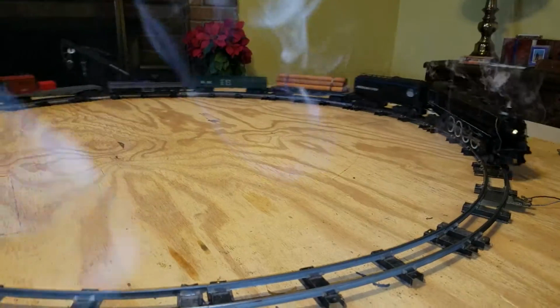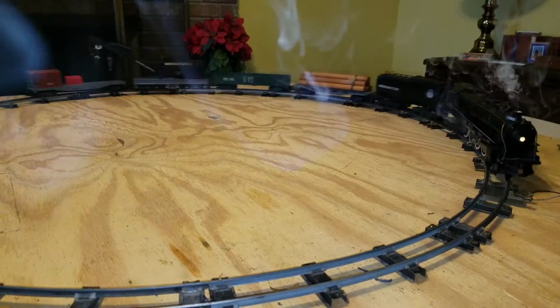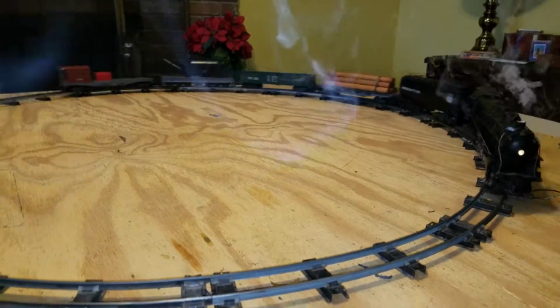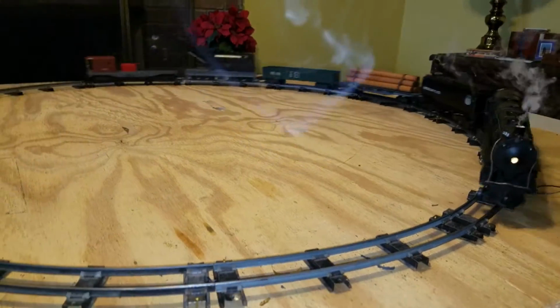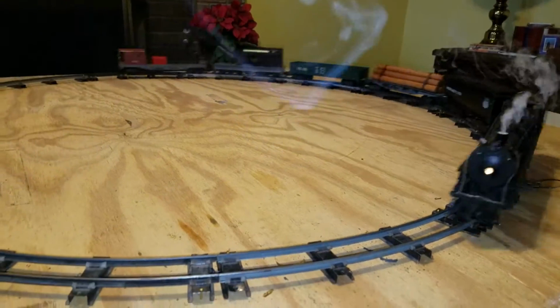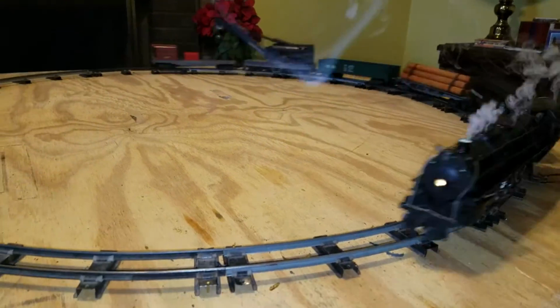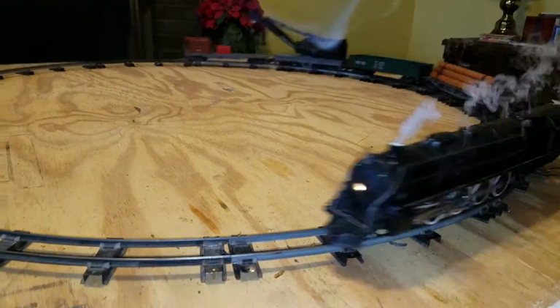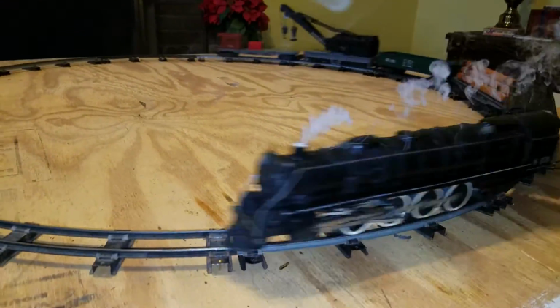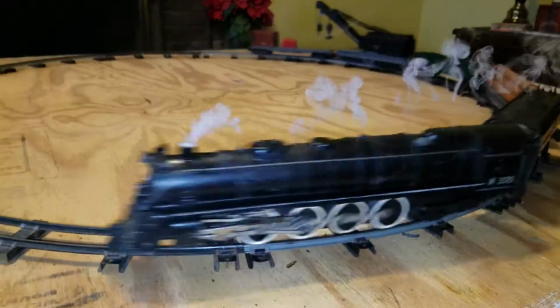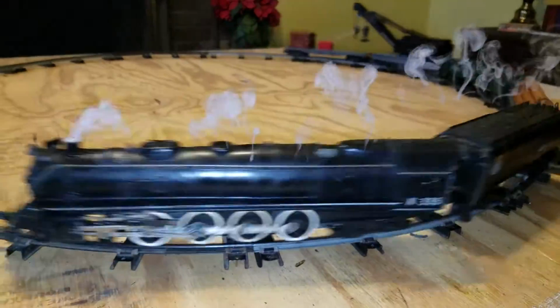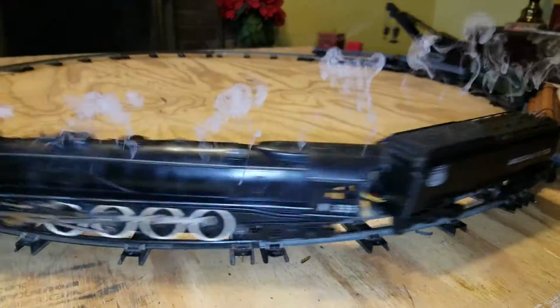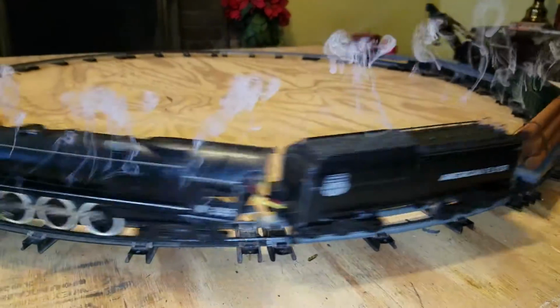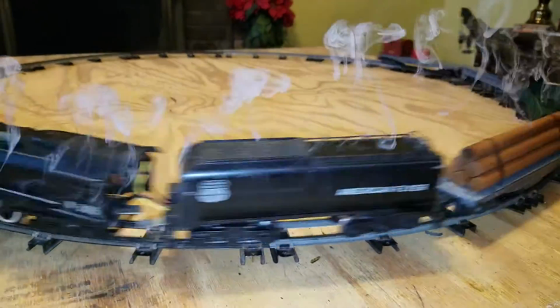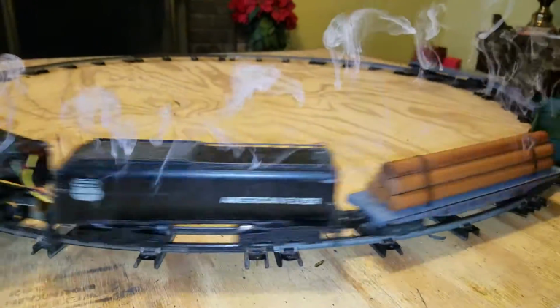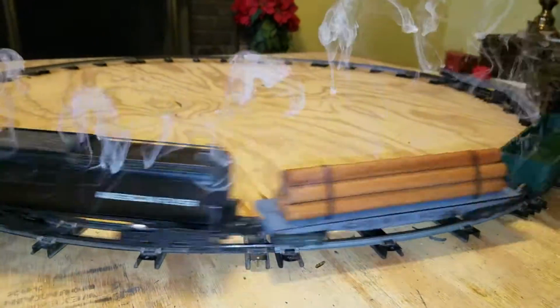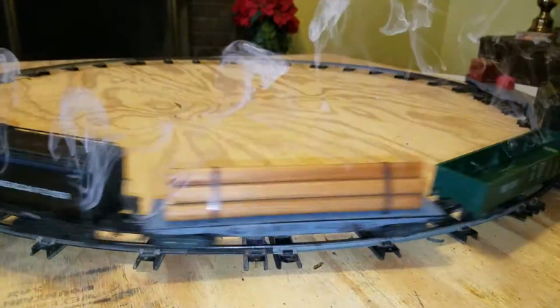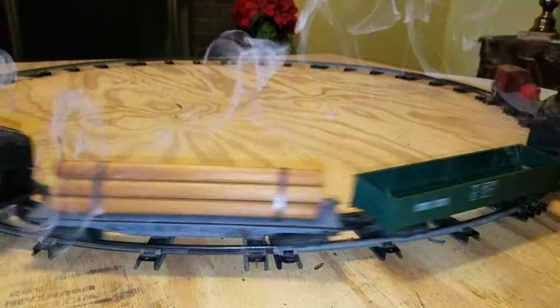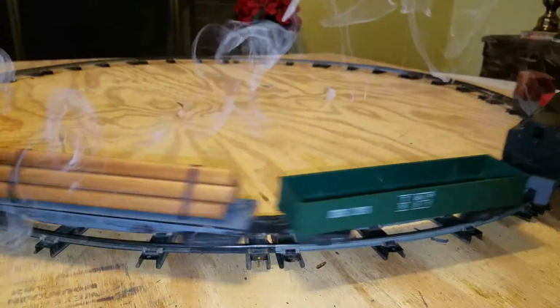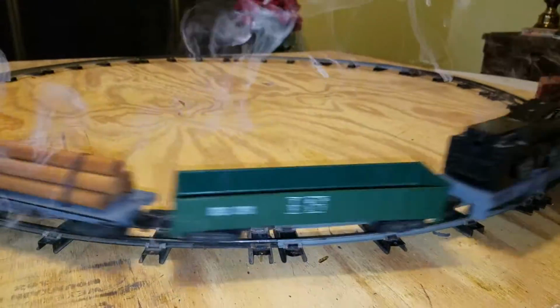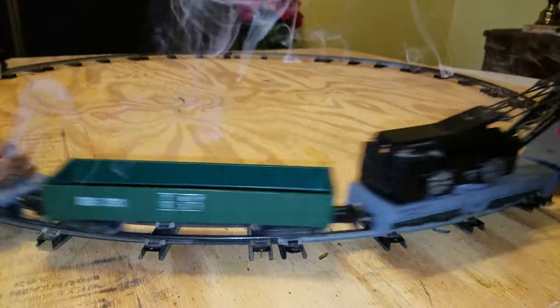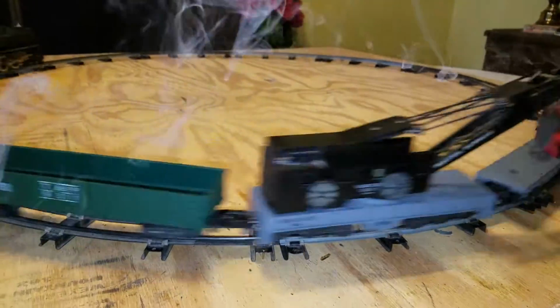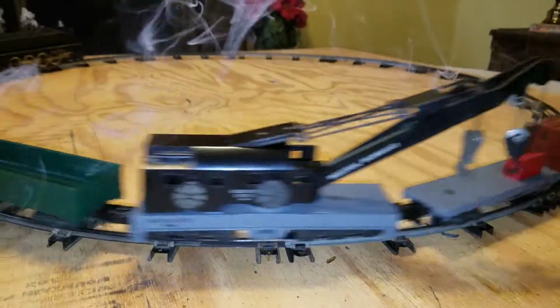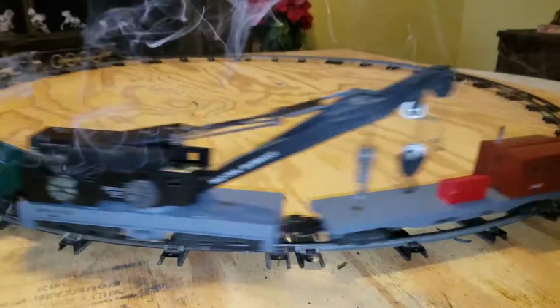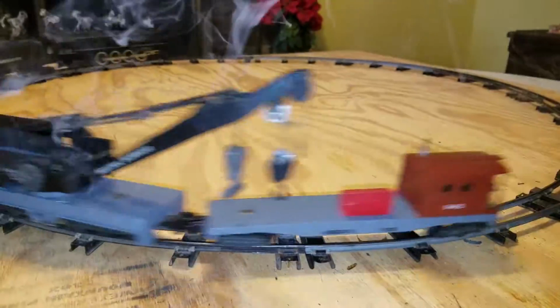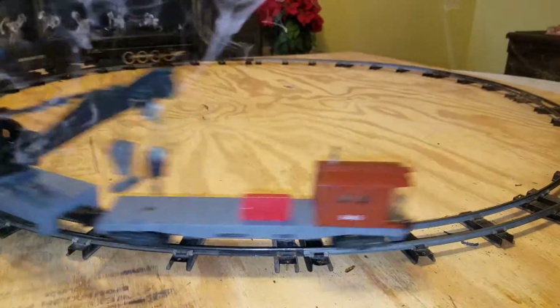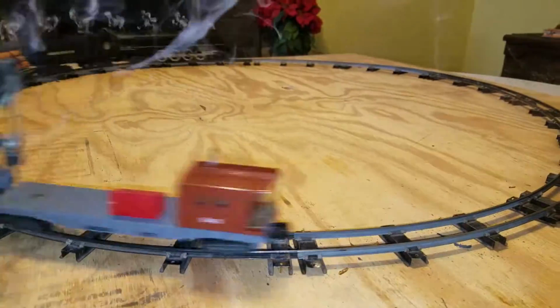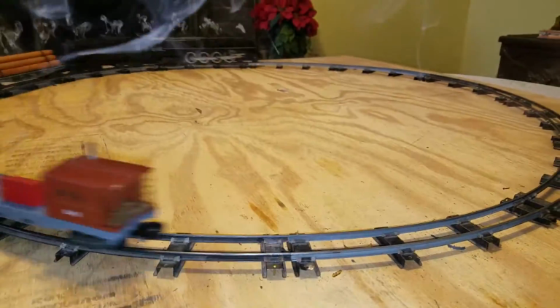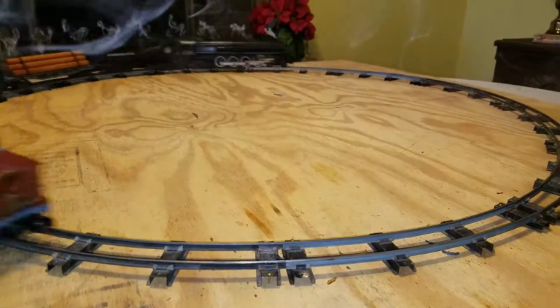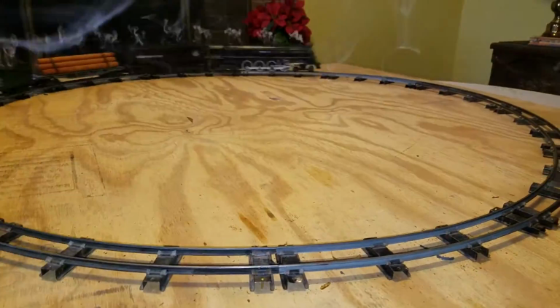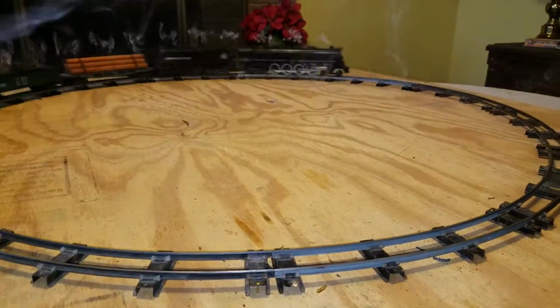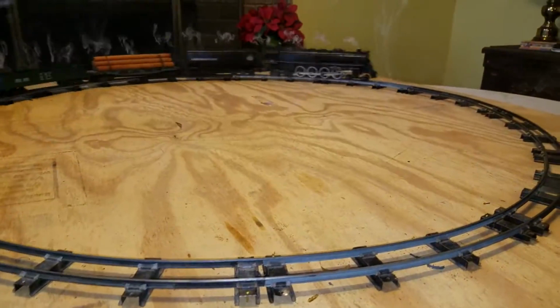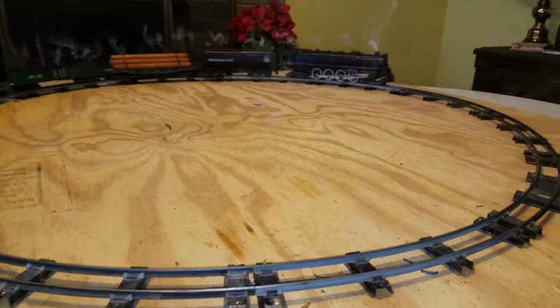This auction is for the engine, tender, and rolling stock only. No tractor transformer though.